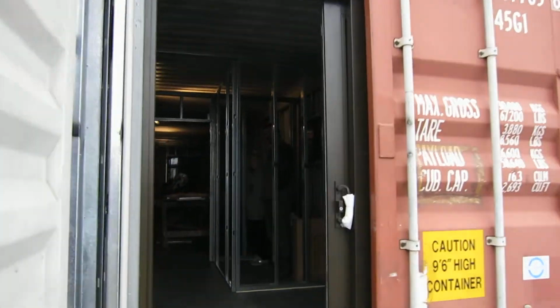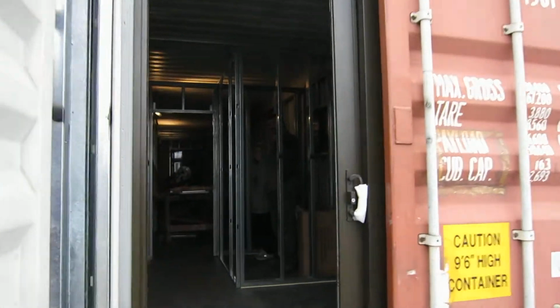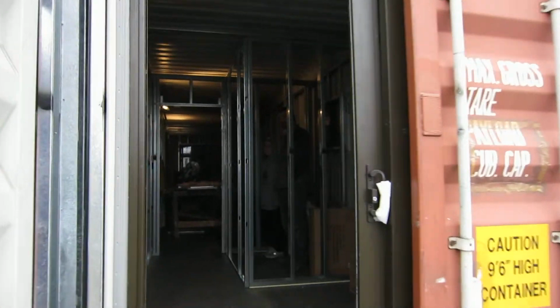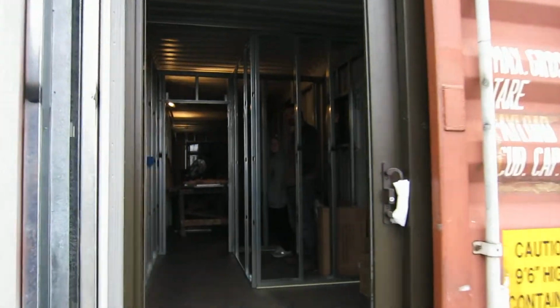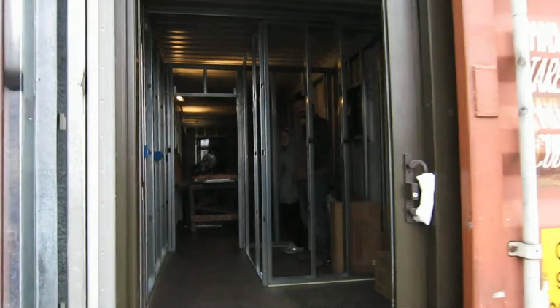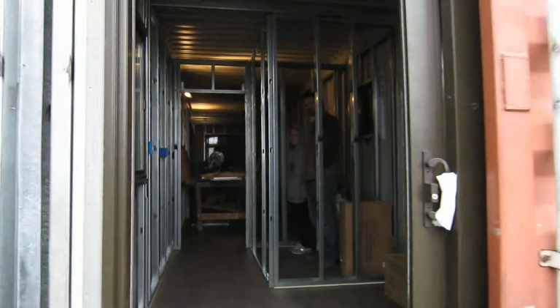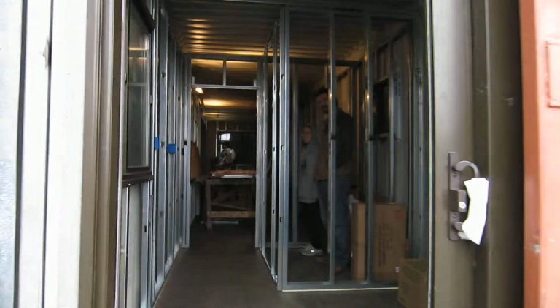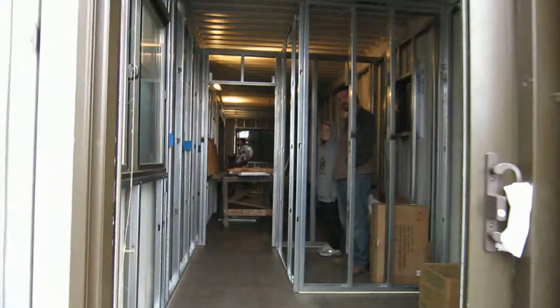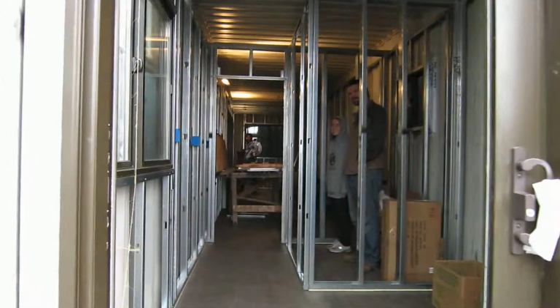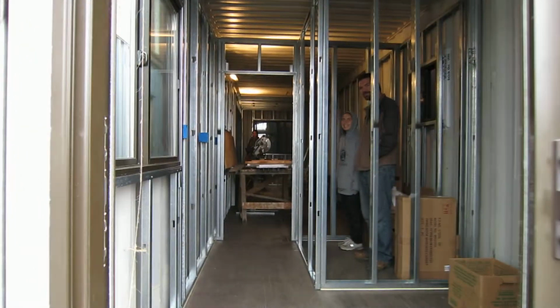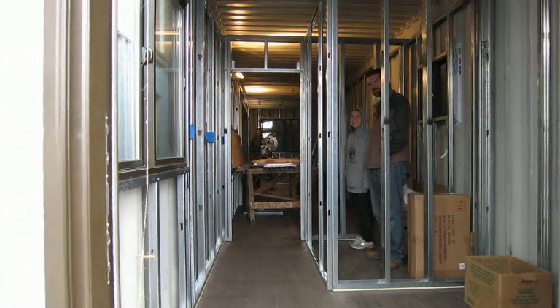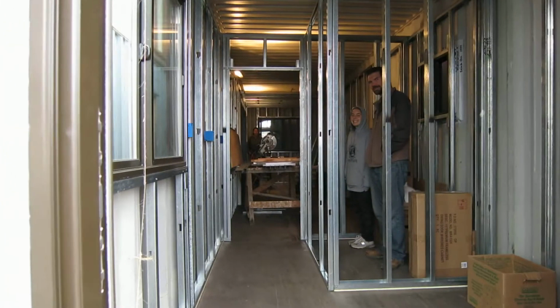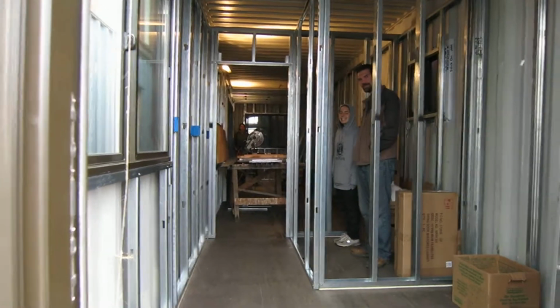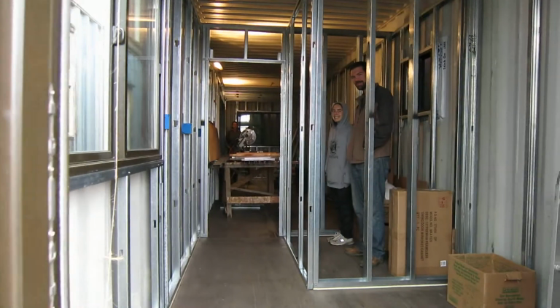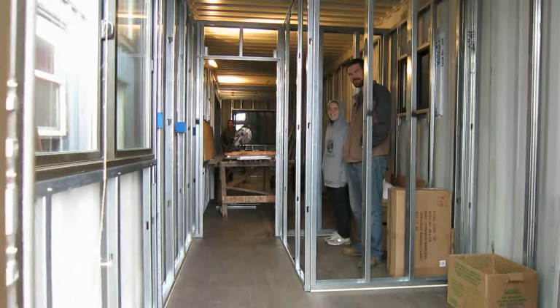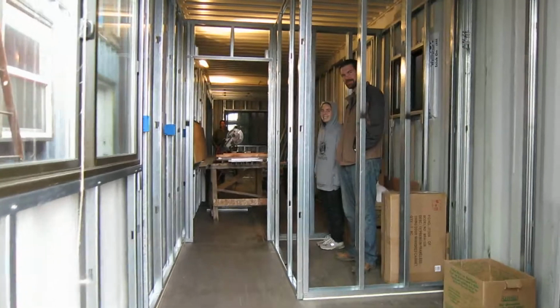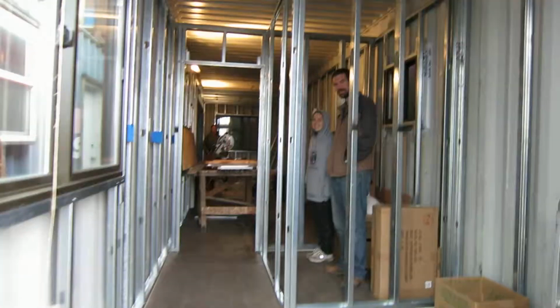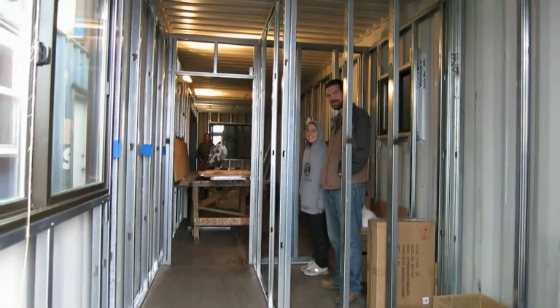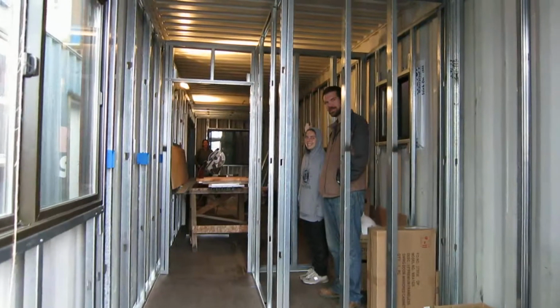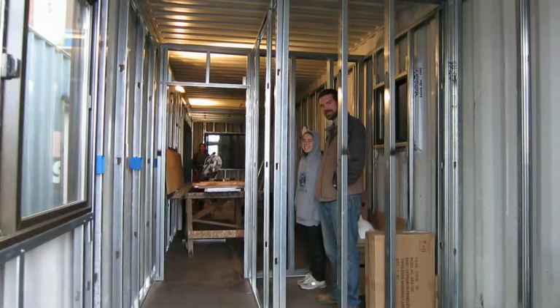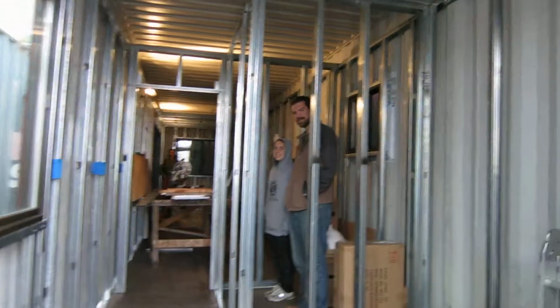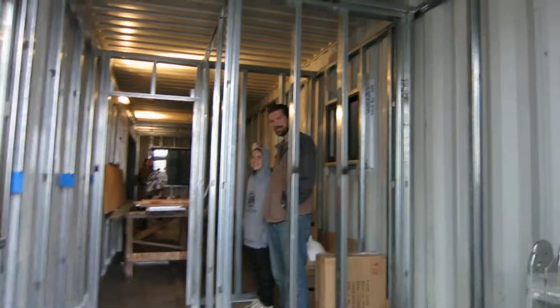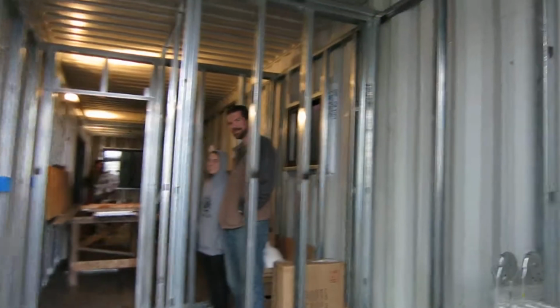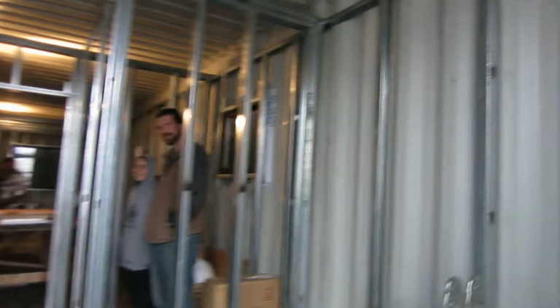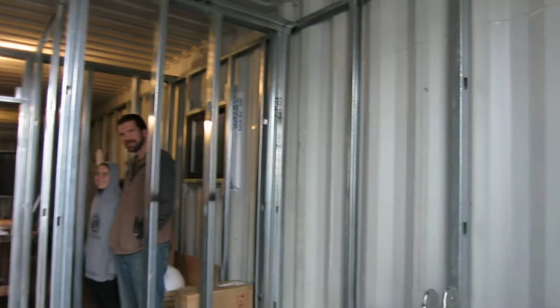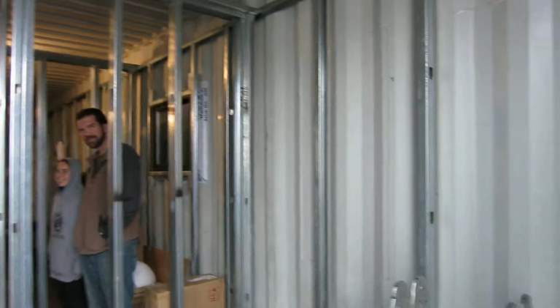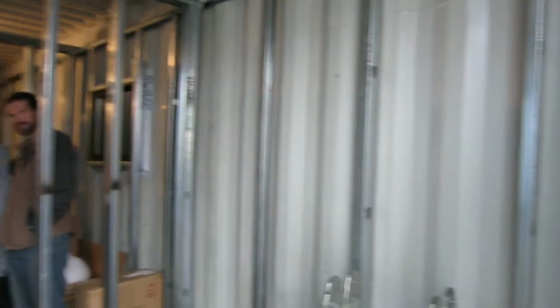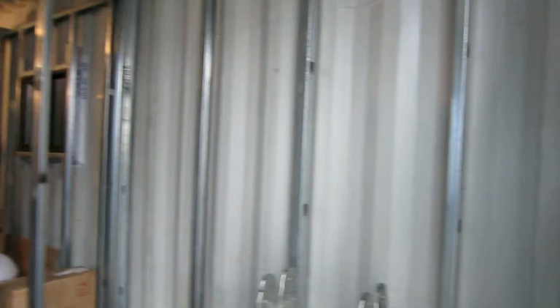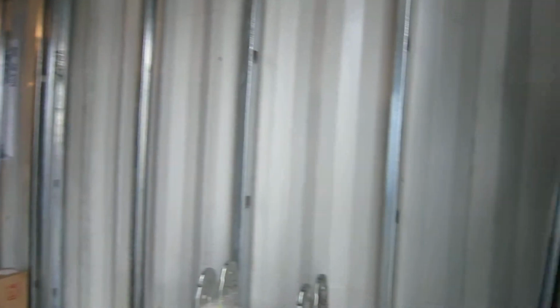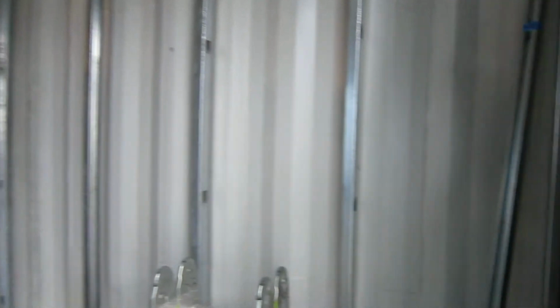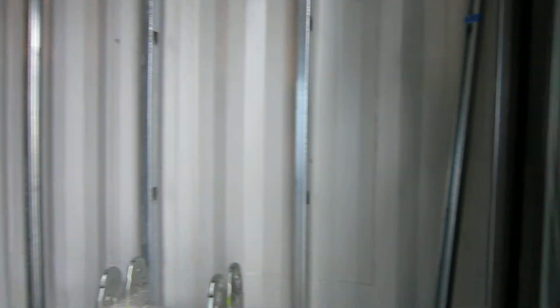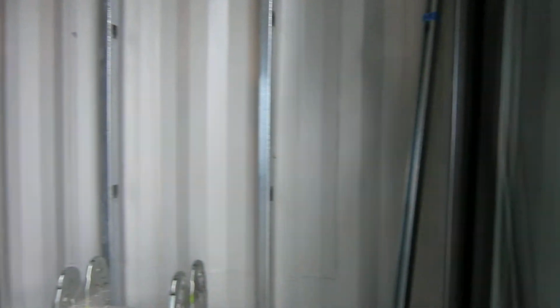As you can see over here, this is the shutter. That's the bedroom.